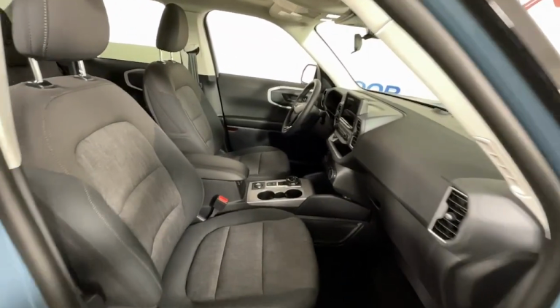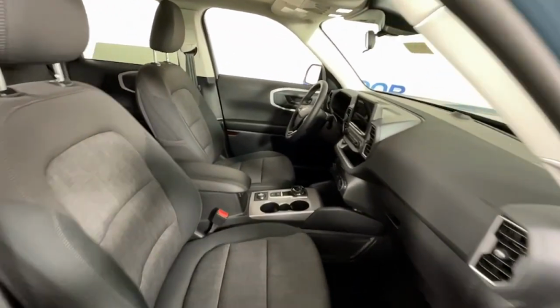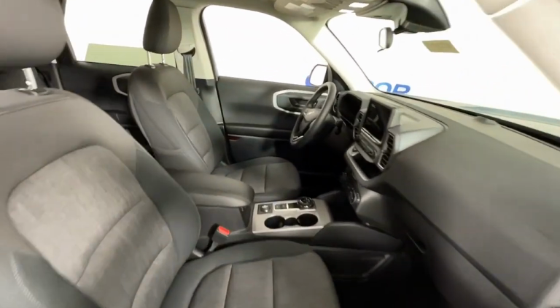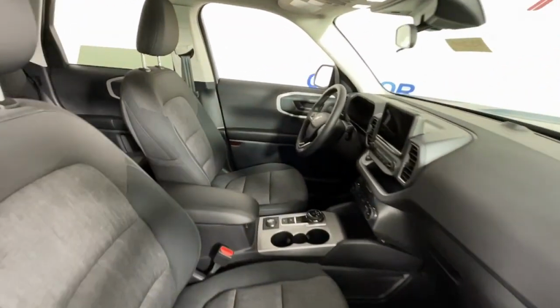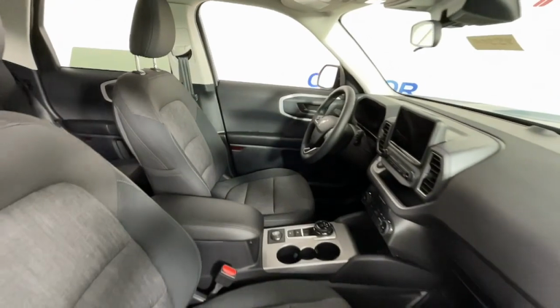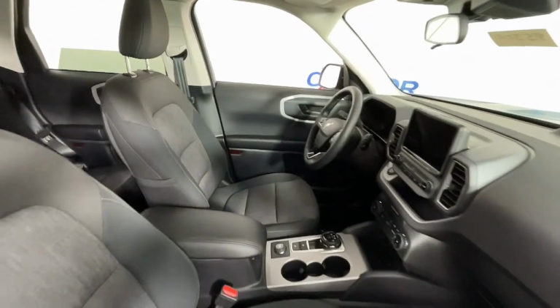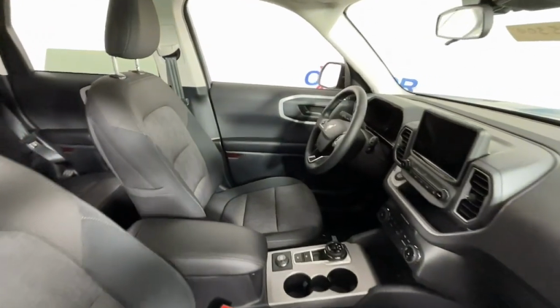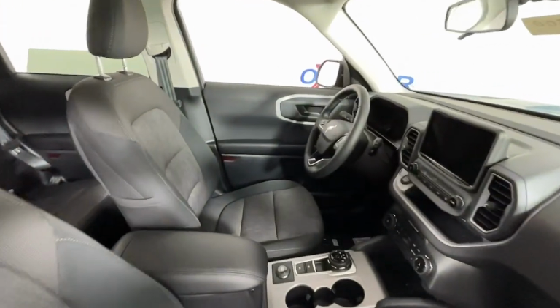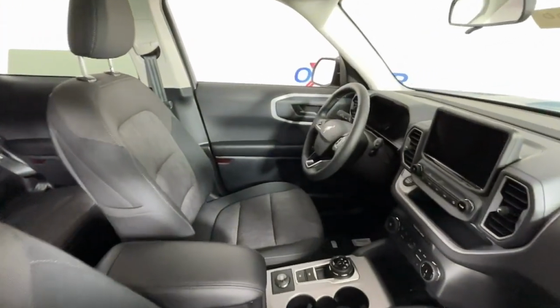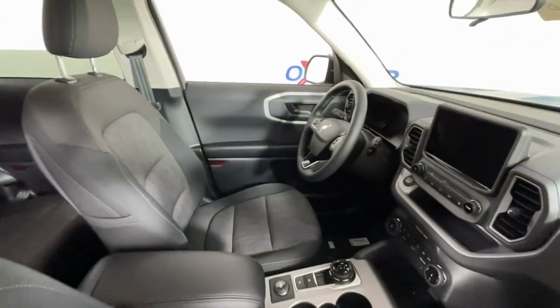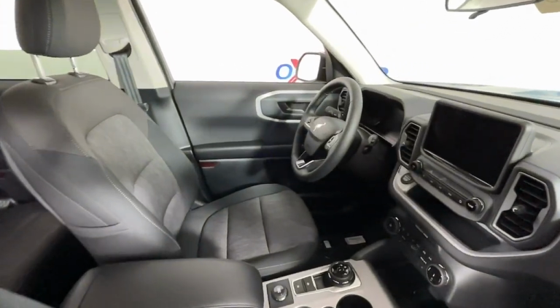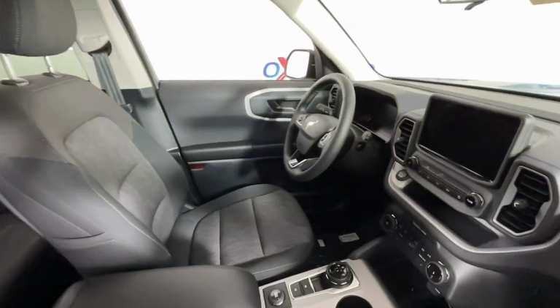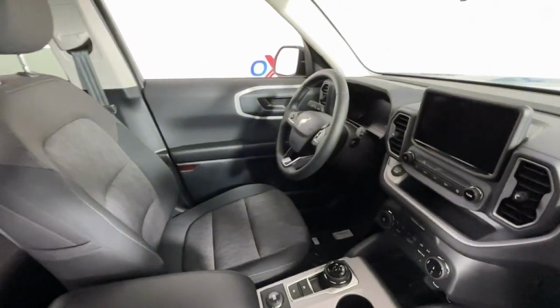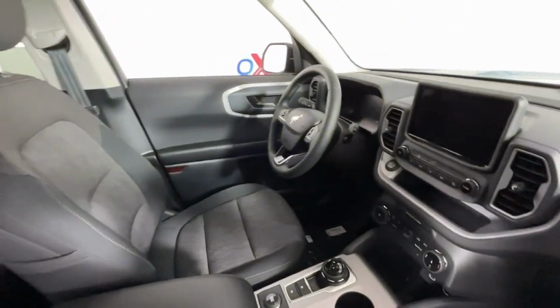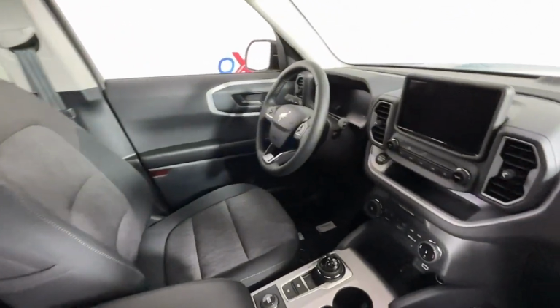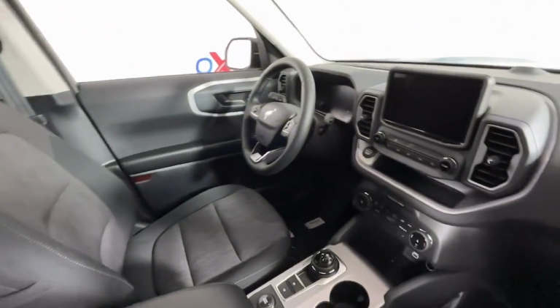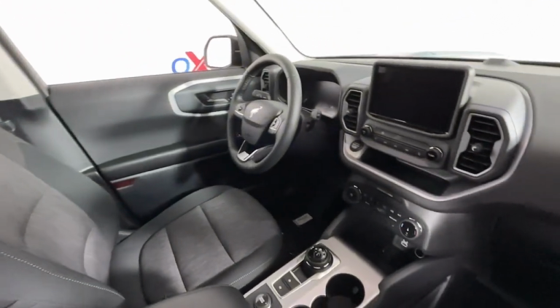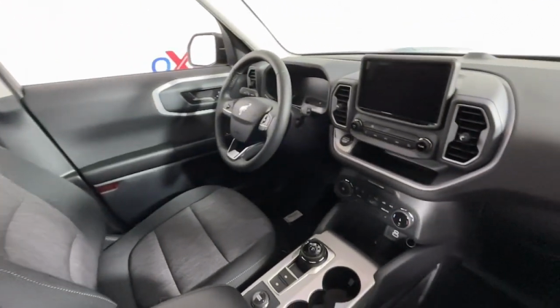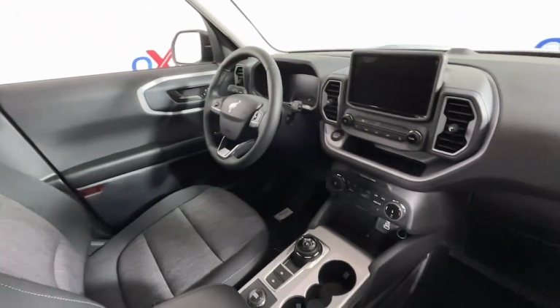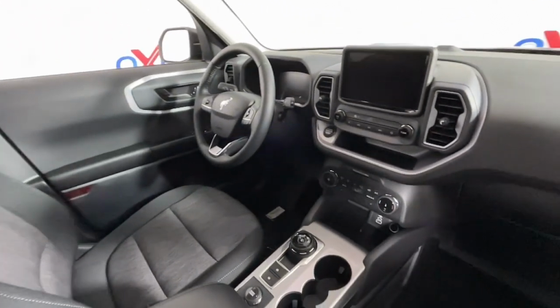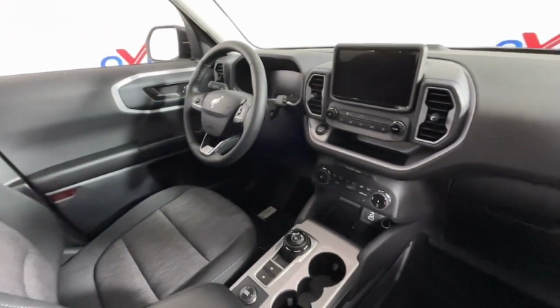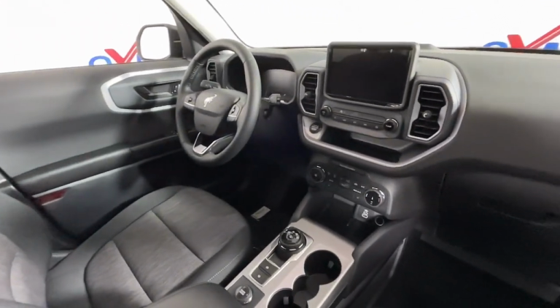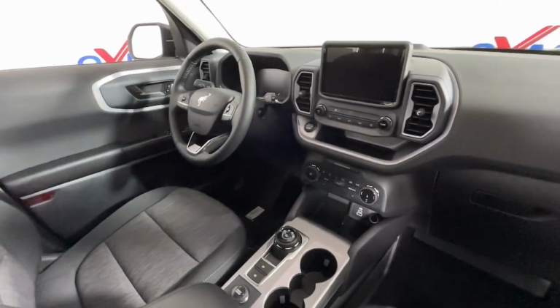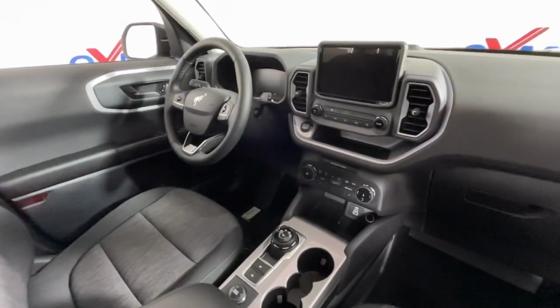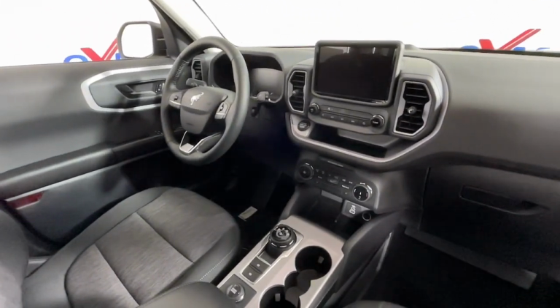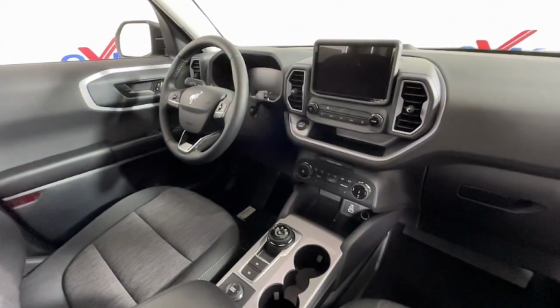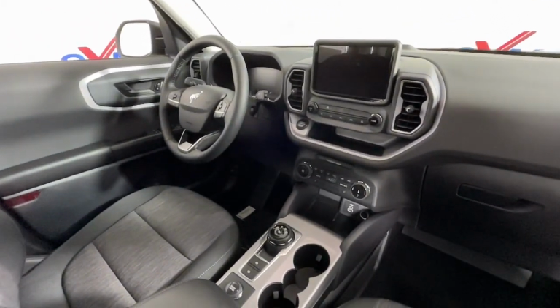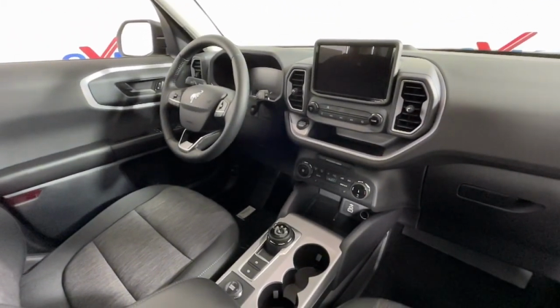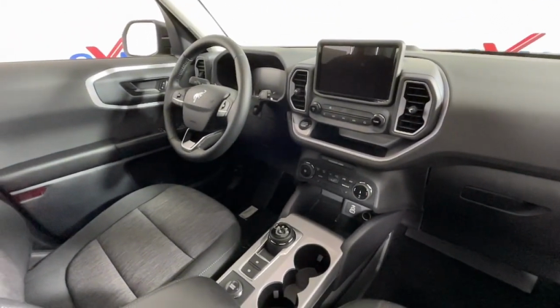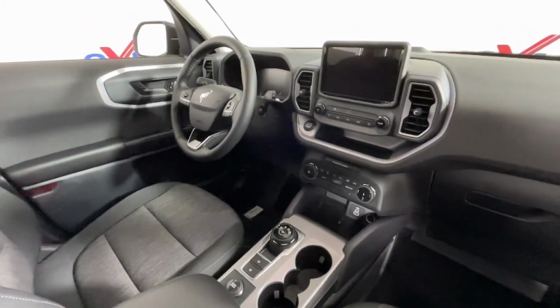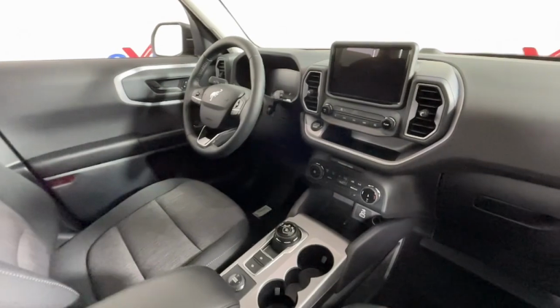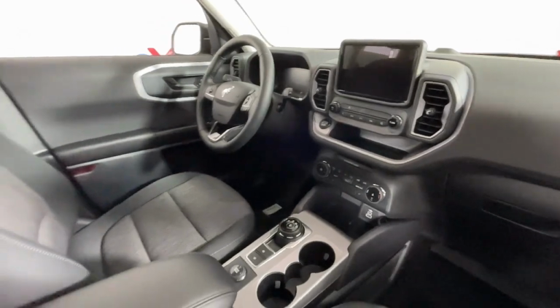Adaptive Cruise Control, Fog Lamps, Heated Mirrors, Satellite Radio, Alarm.